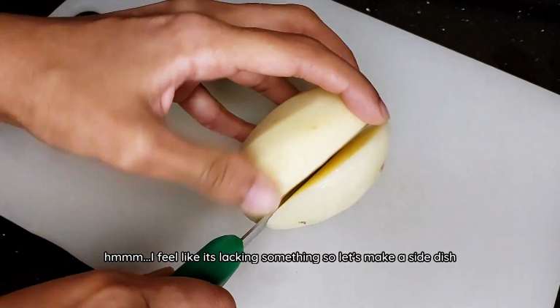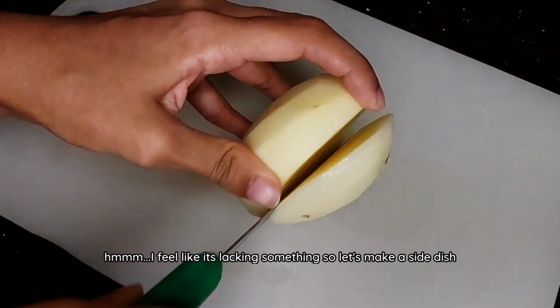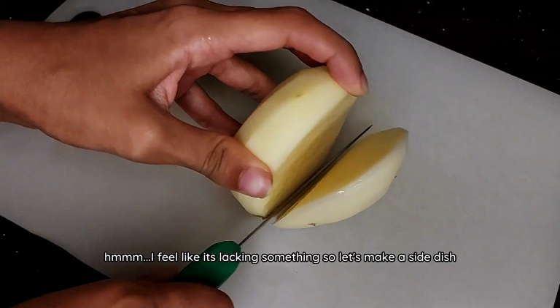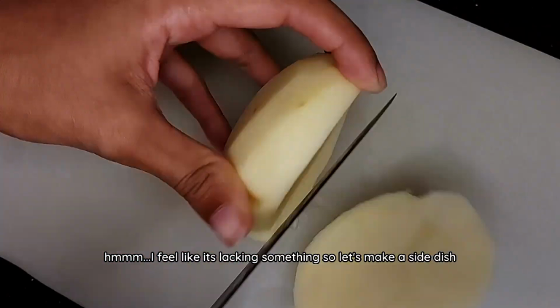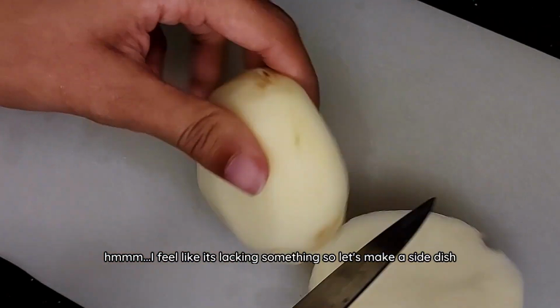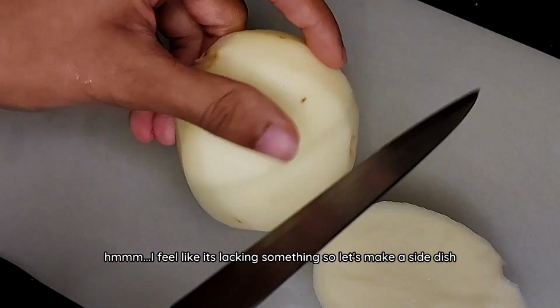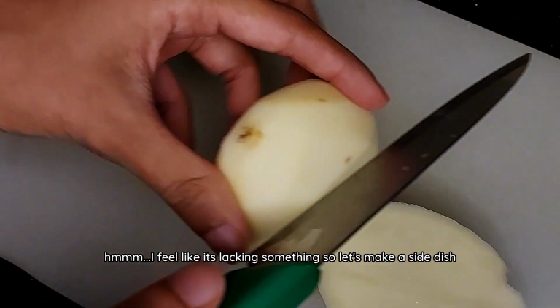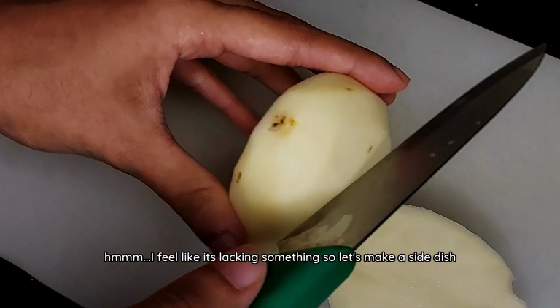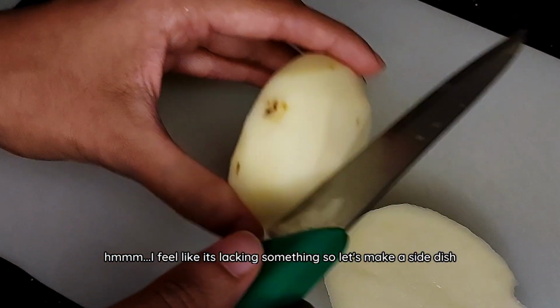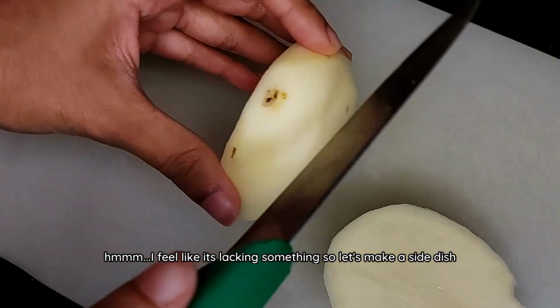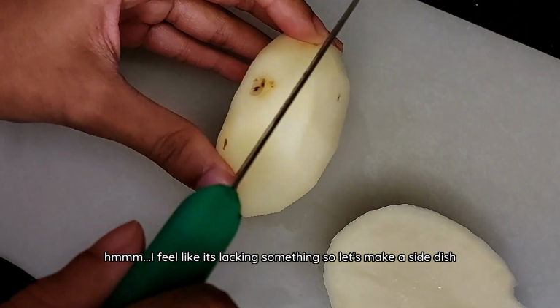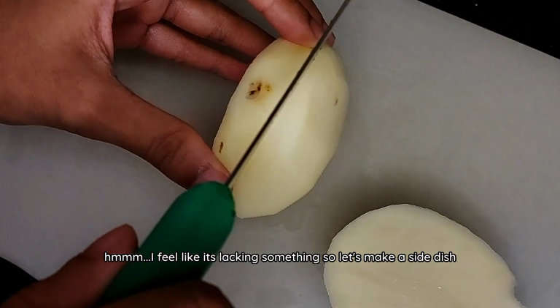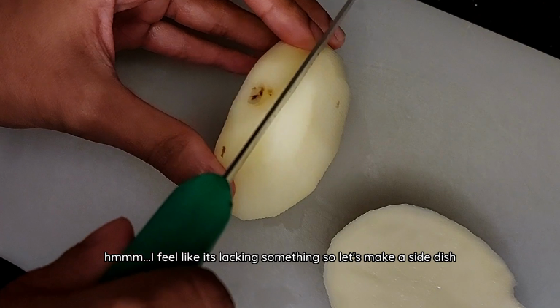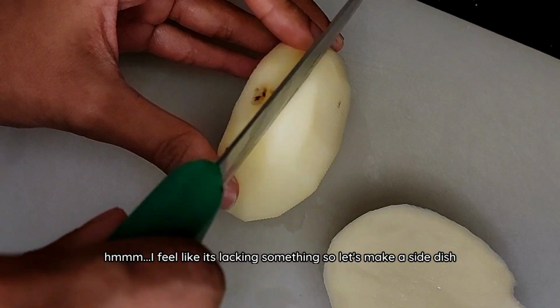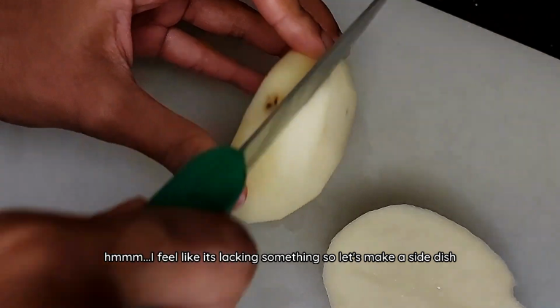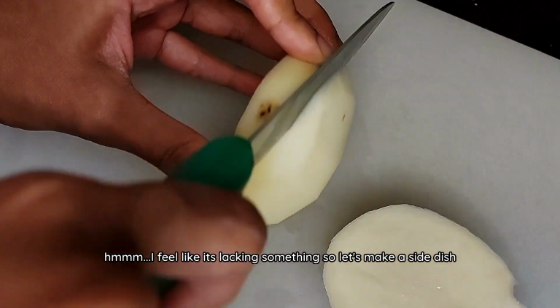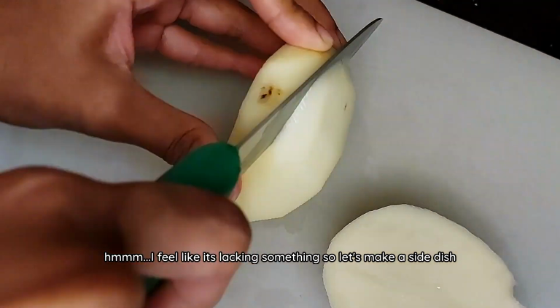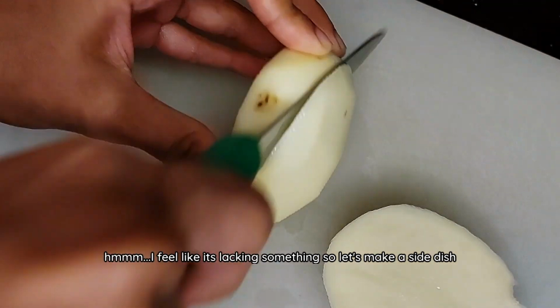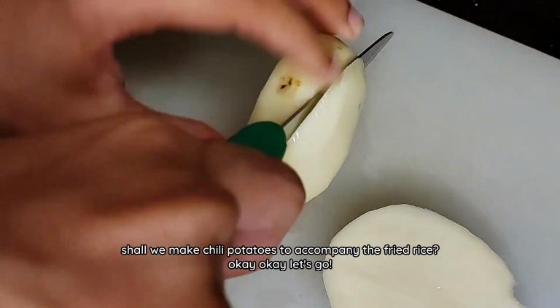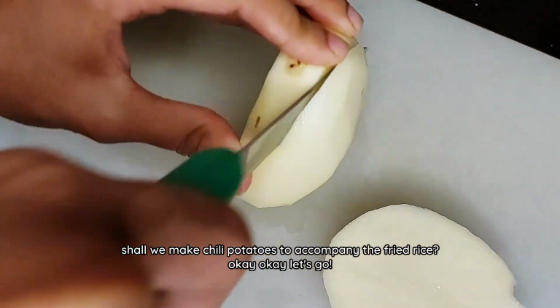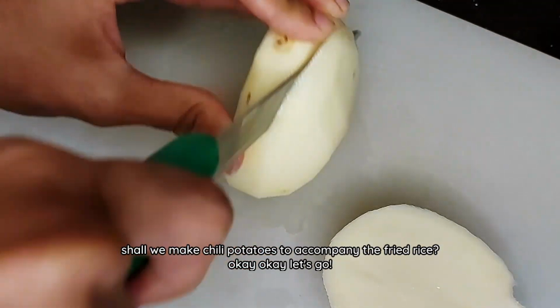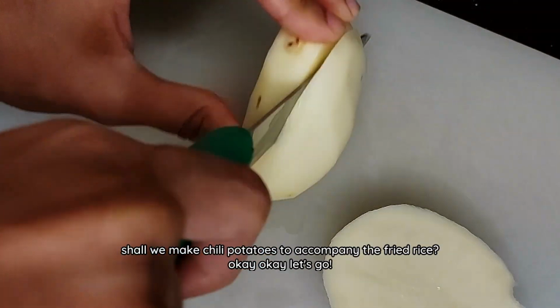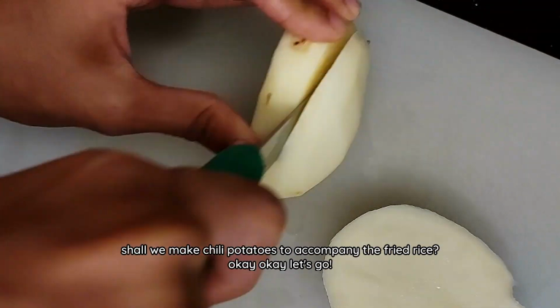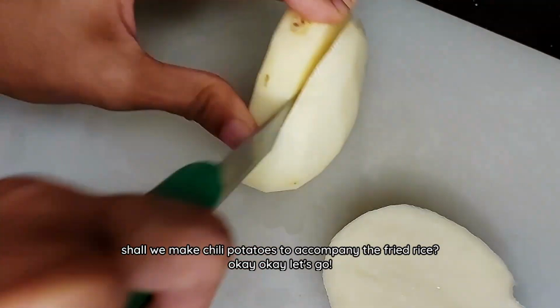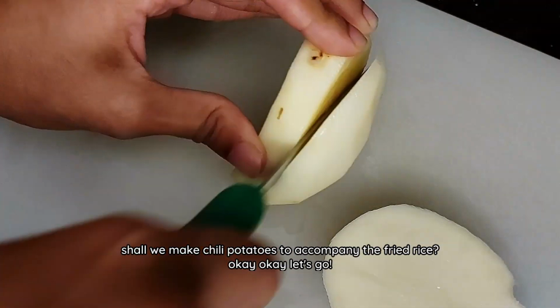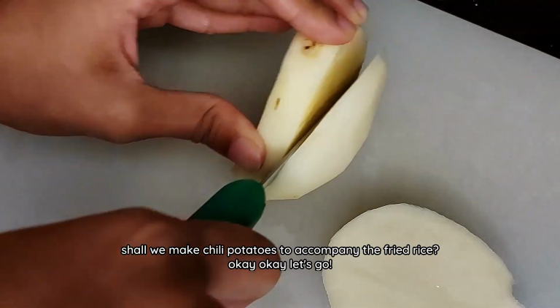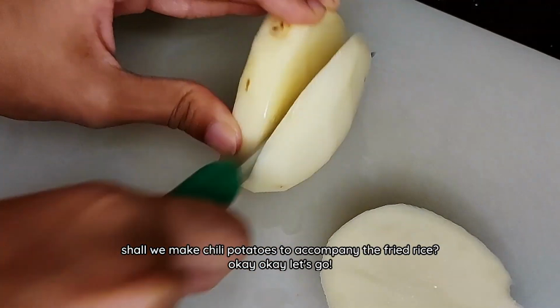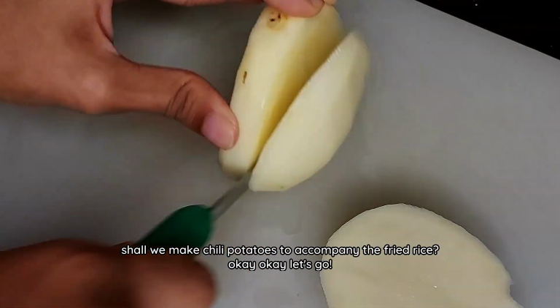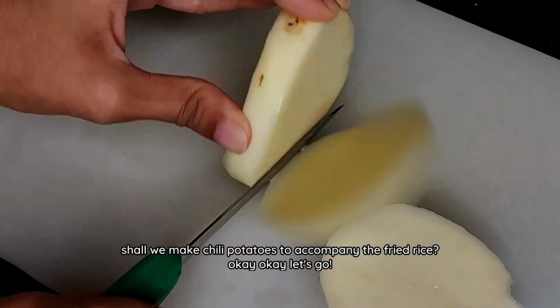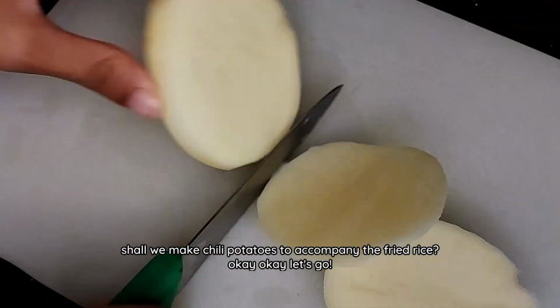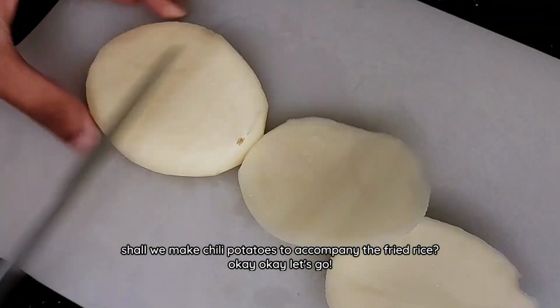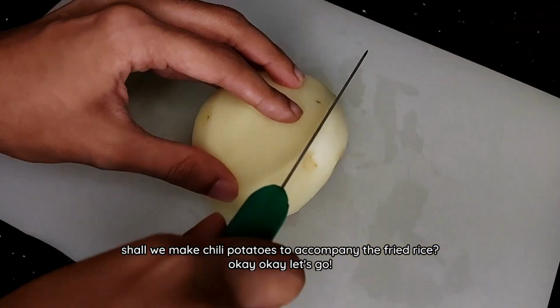I feel like it's lacking something, so let's make a side dish. Shall we make chilli potatoes to accompany the fried rice?